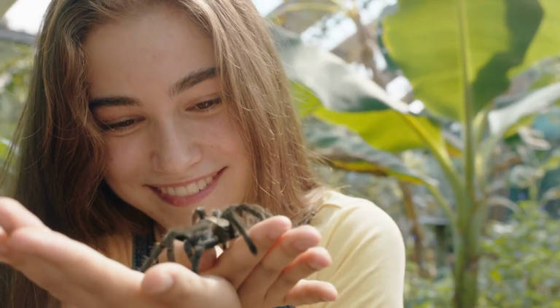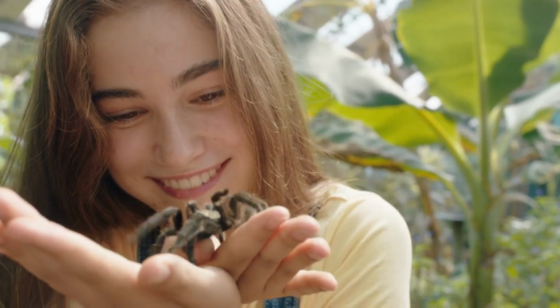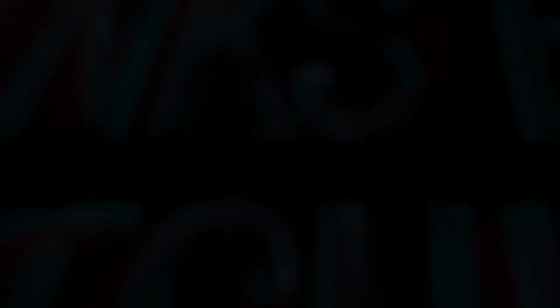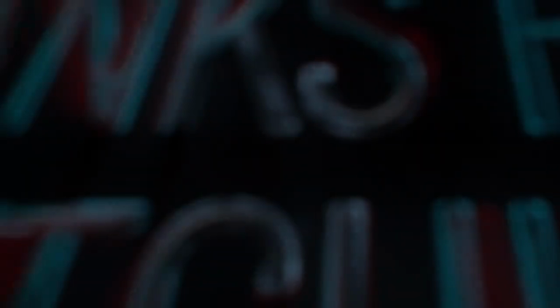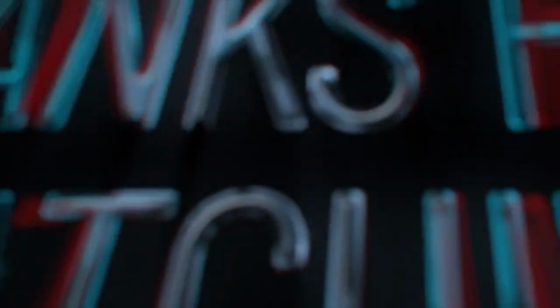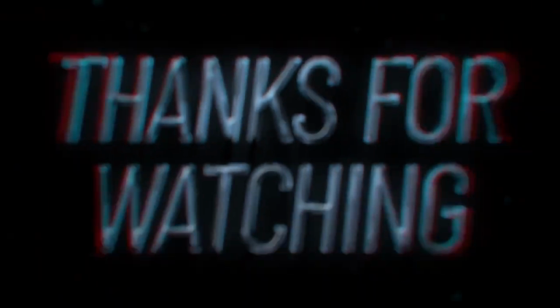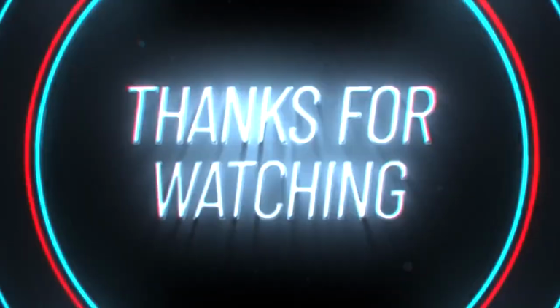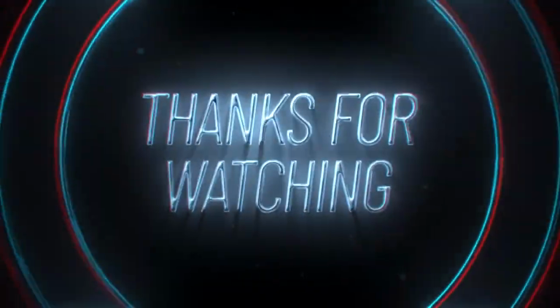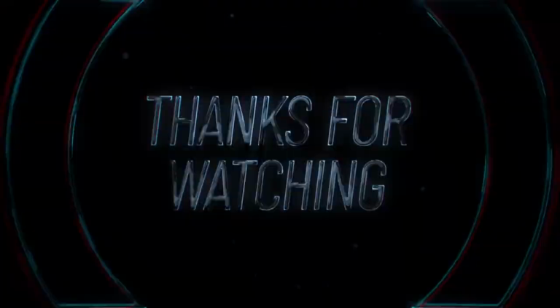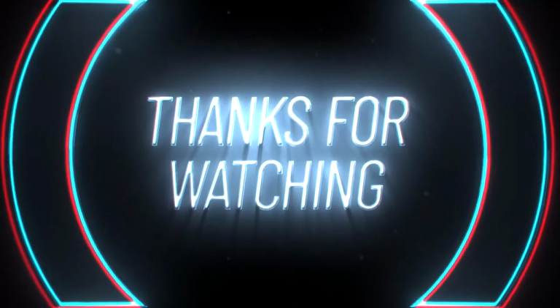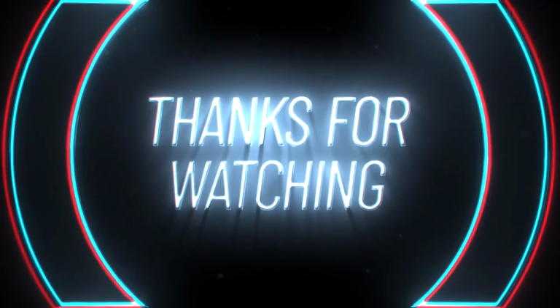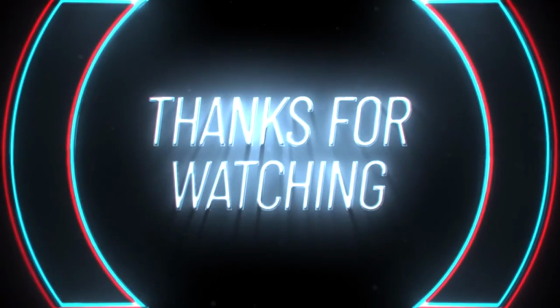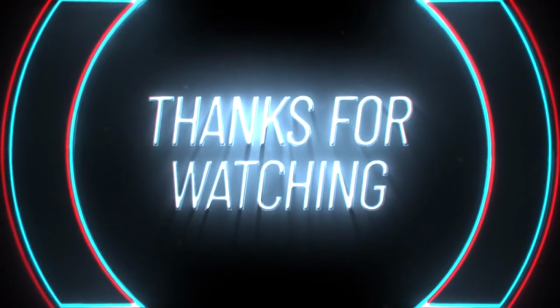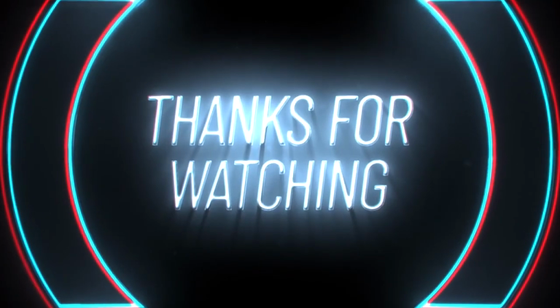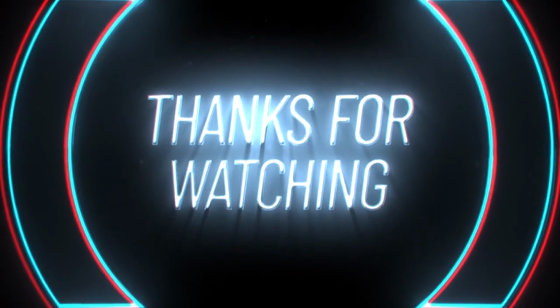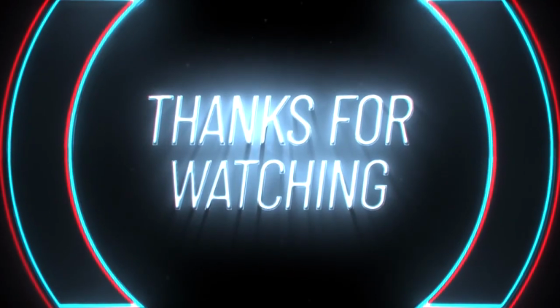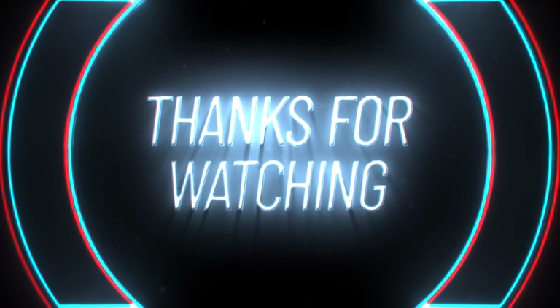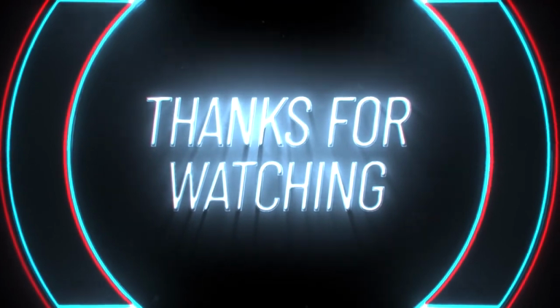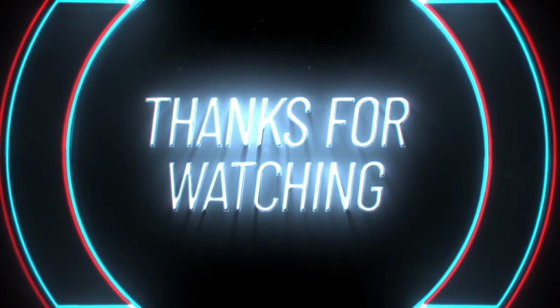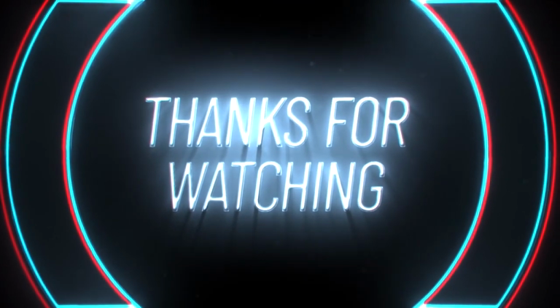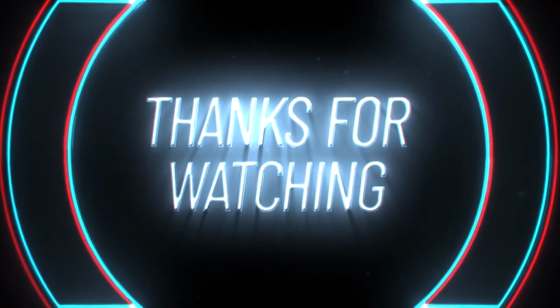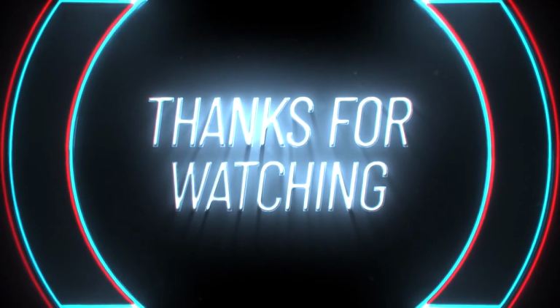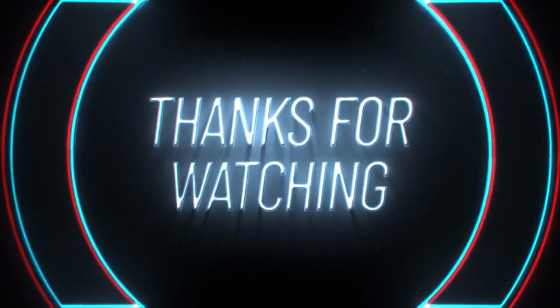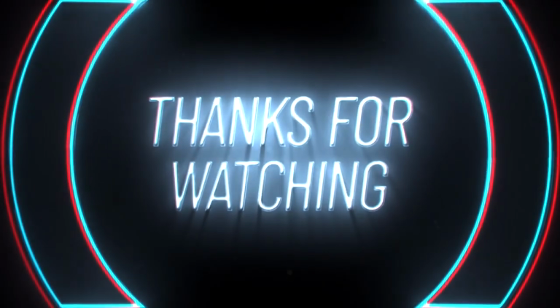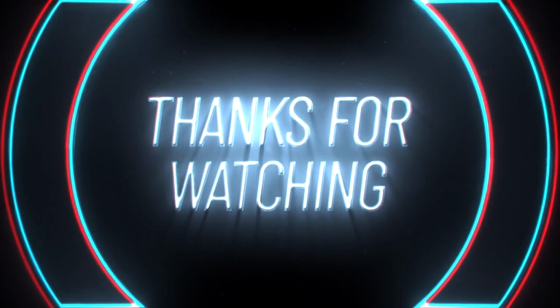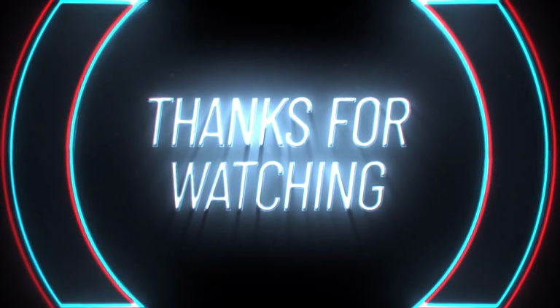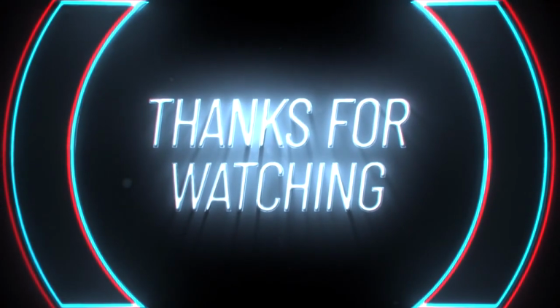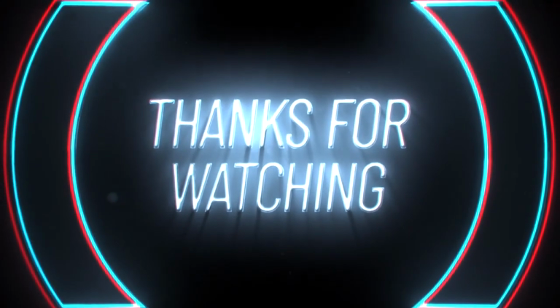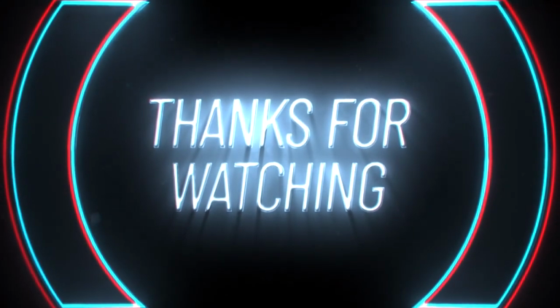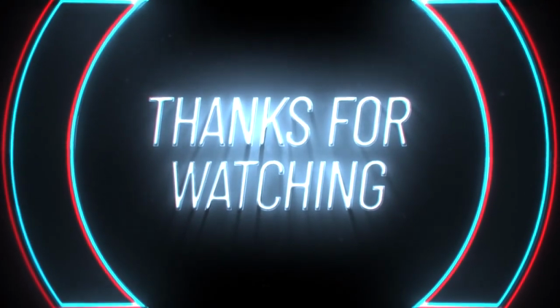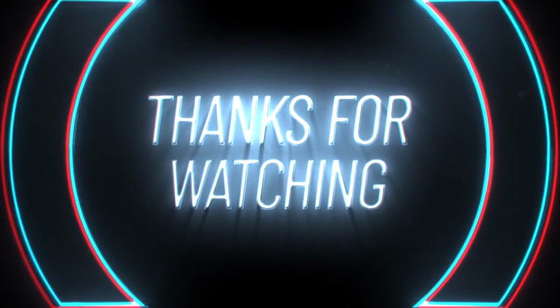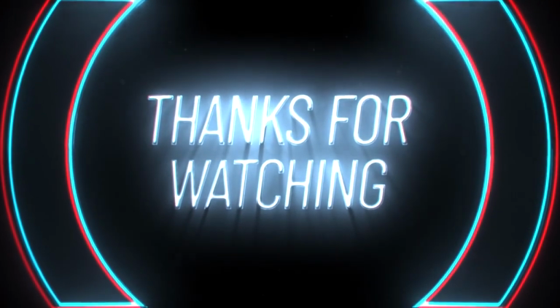Thank you for watching the wonderful world of animals. Please like and subscribe to see more videos from our channel.